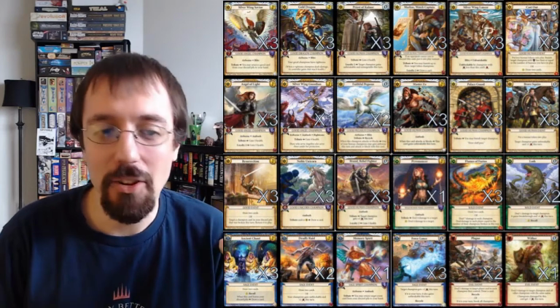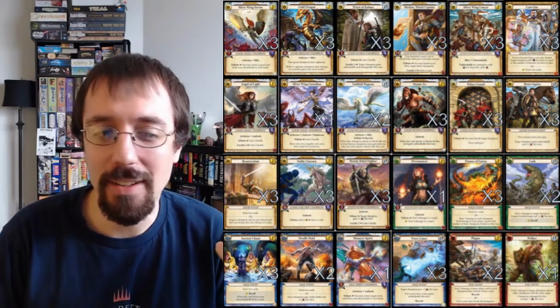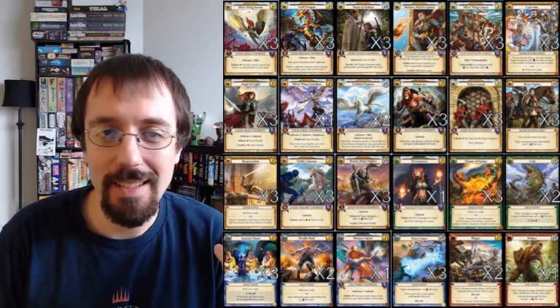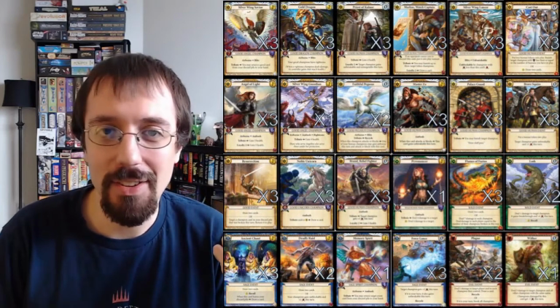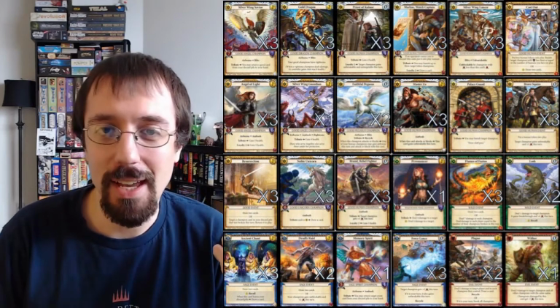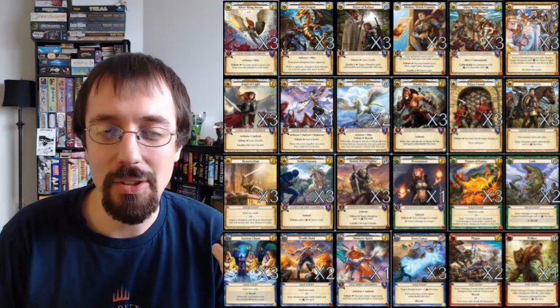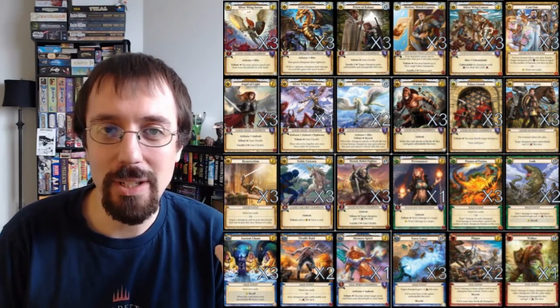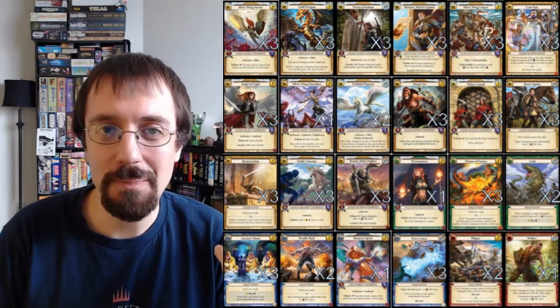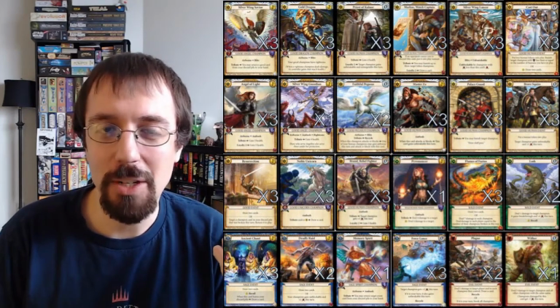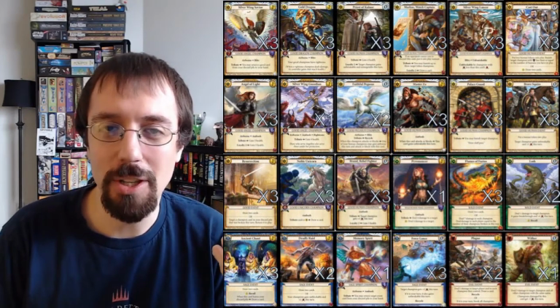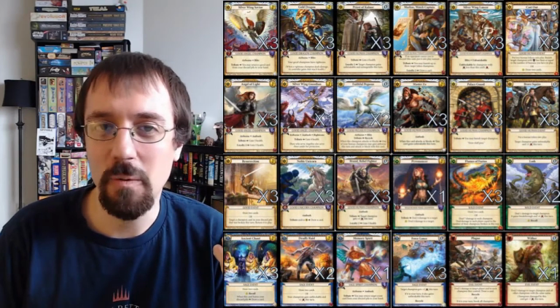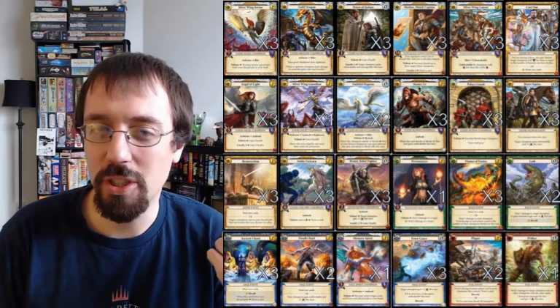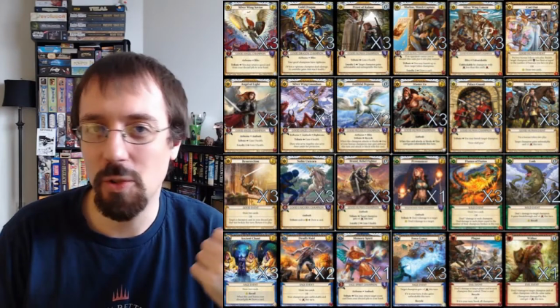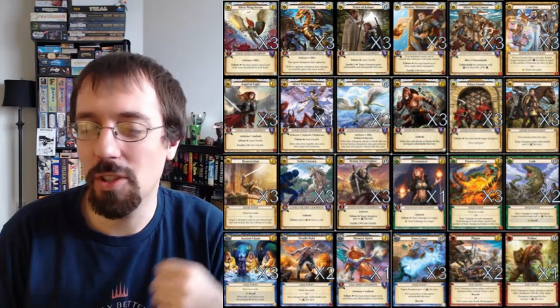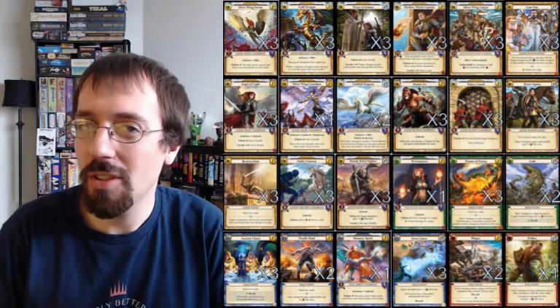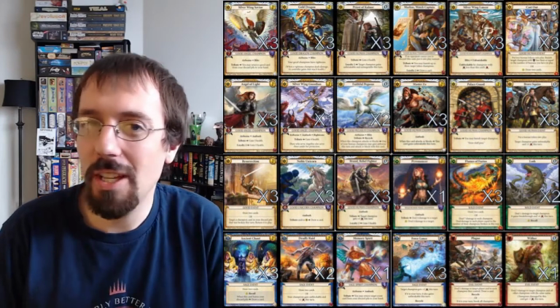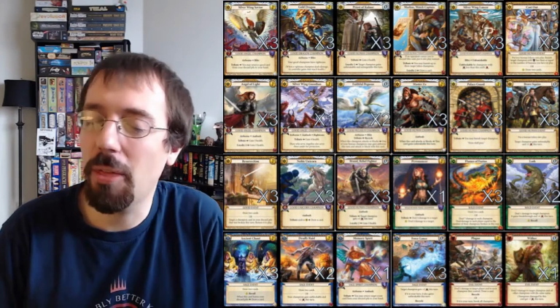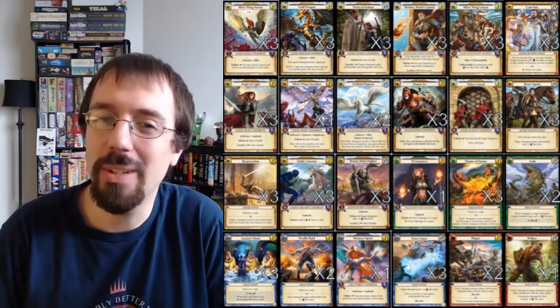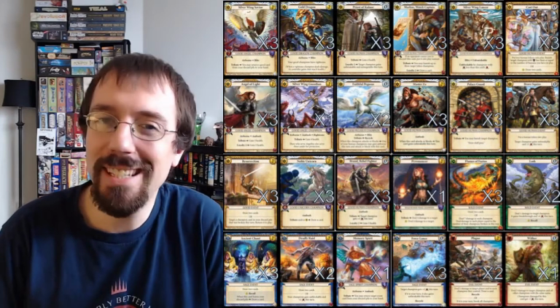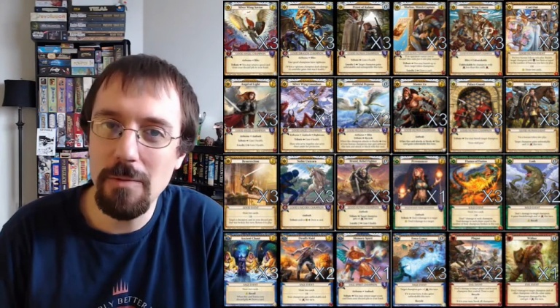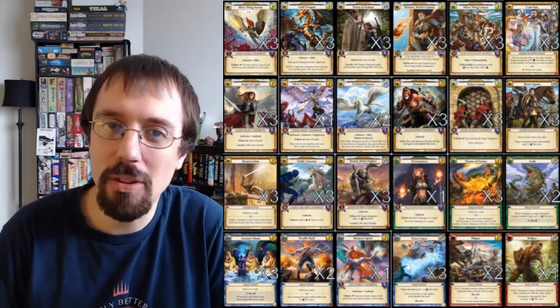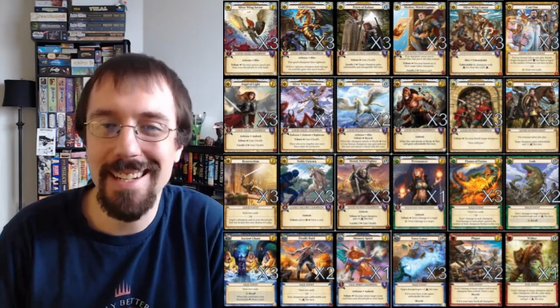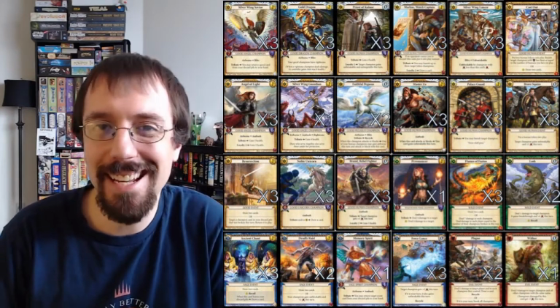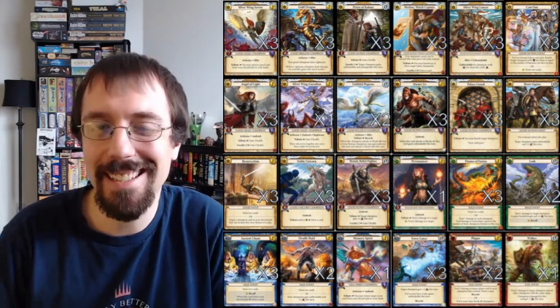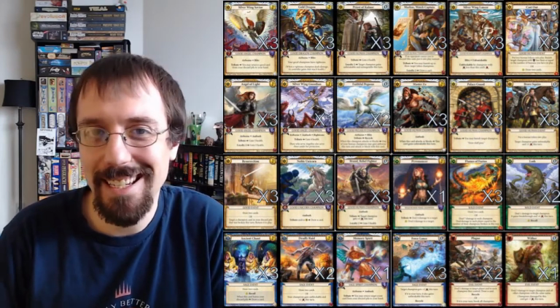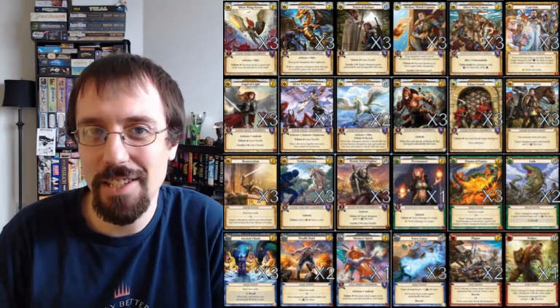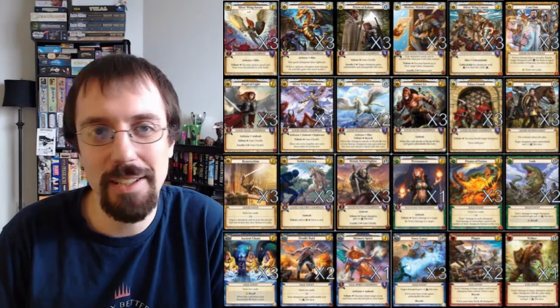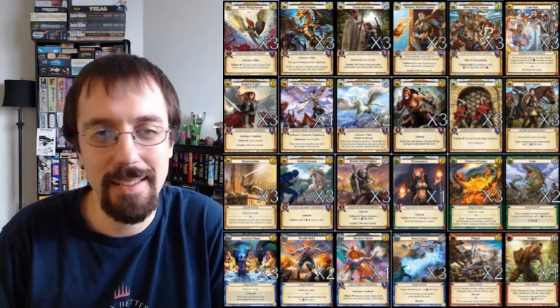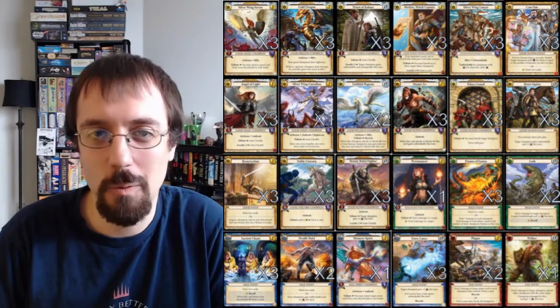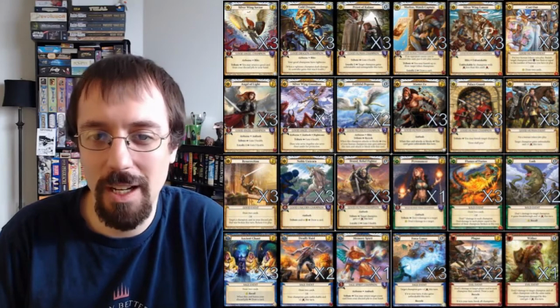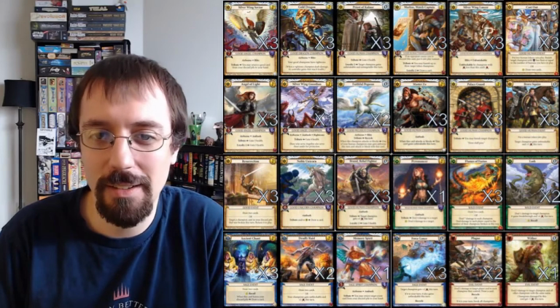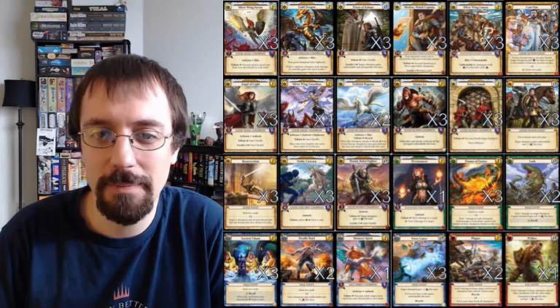As you can see on the side of the screen, it runs 42 good, 3 evil, 9 sage, and 6 wild.